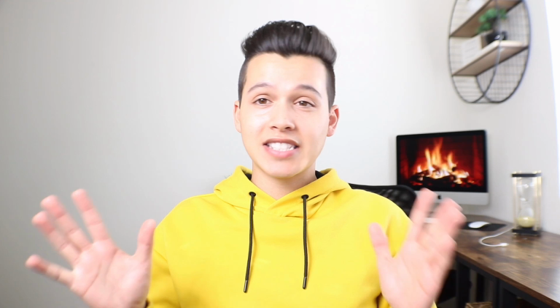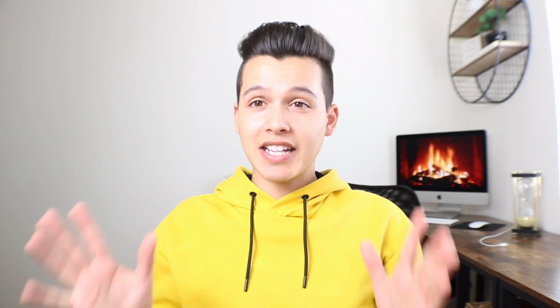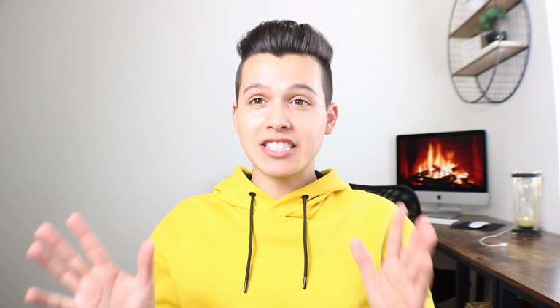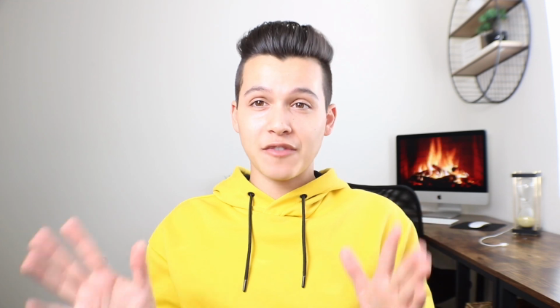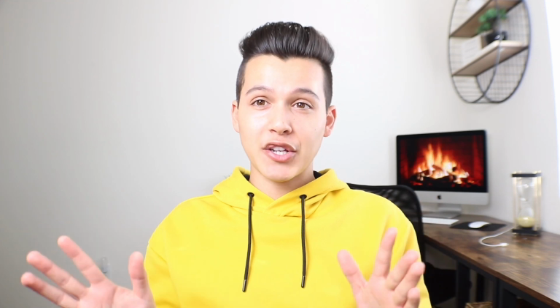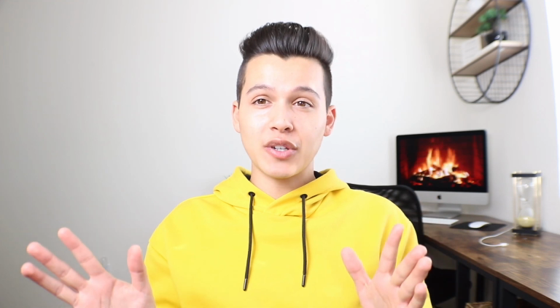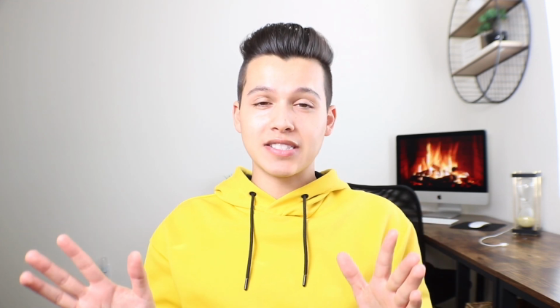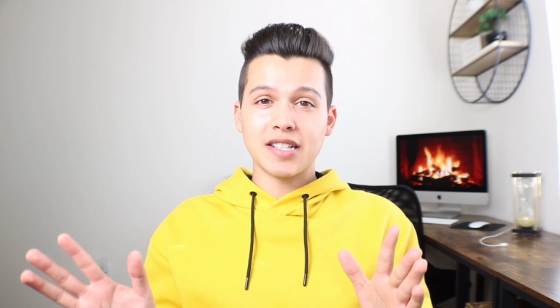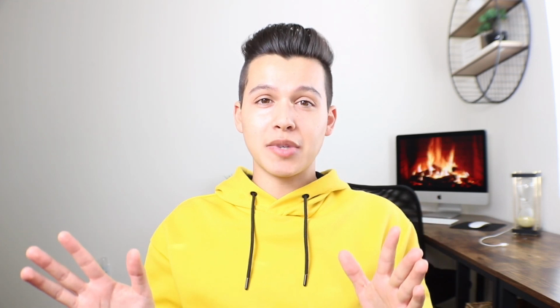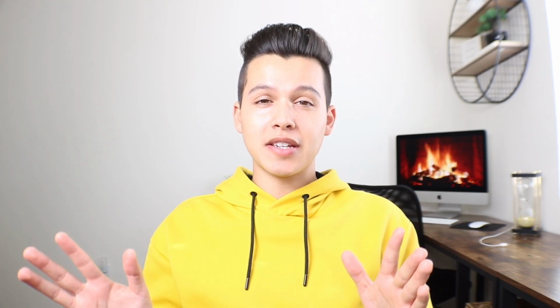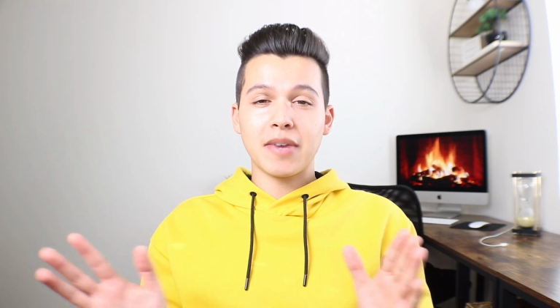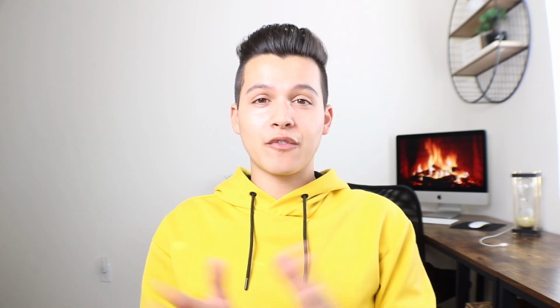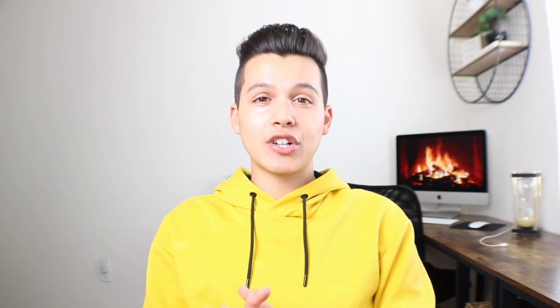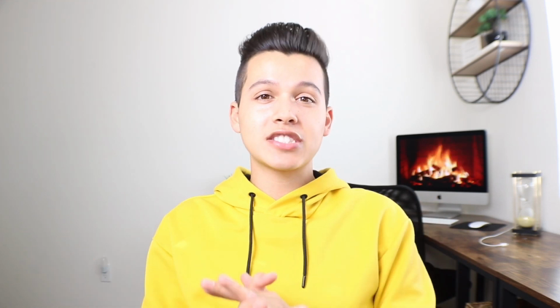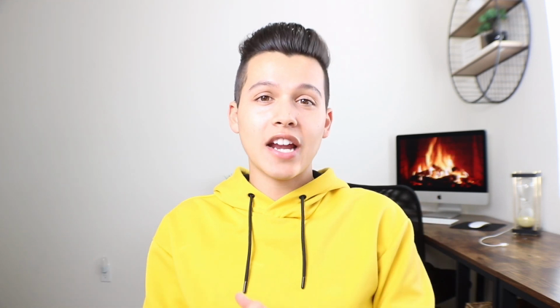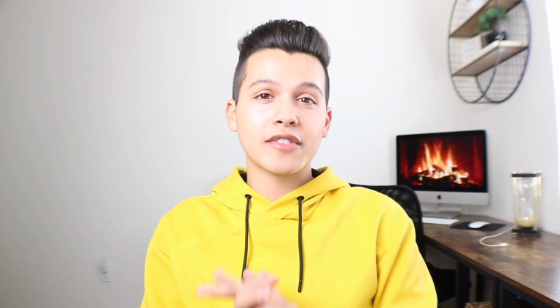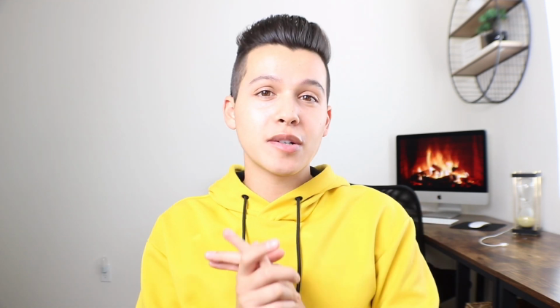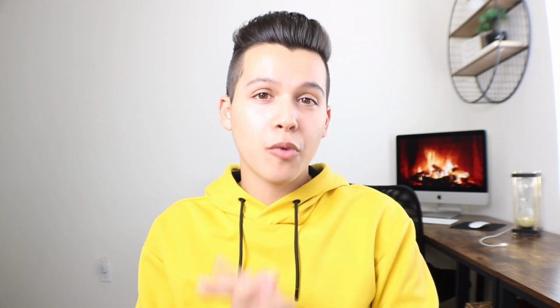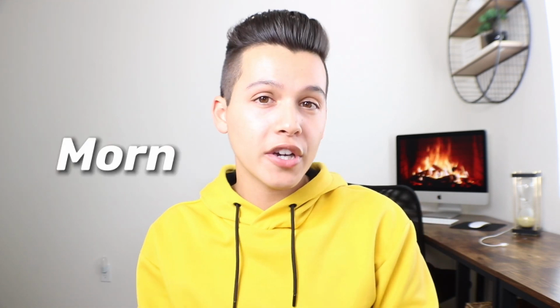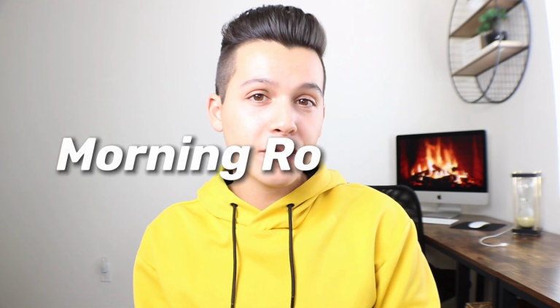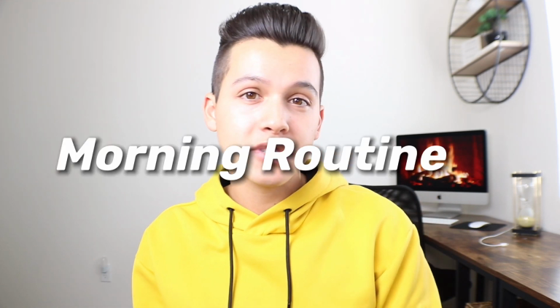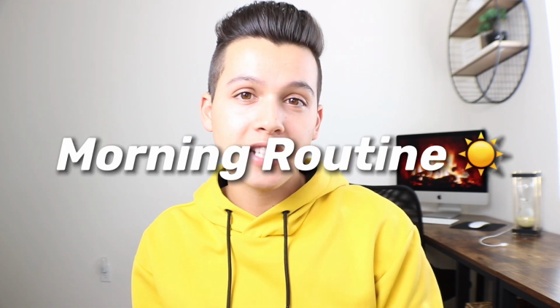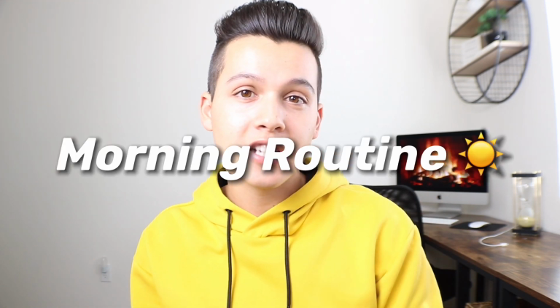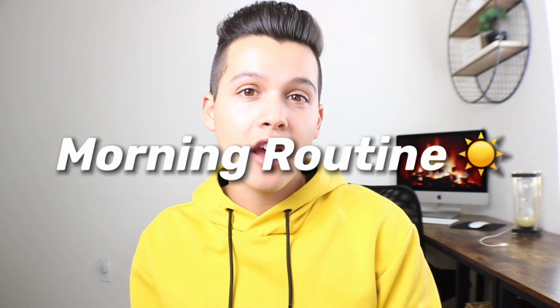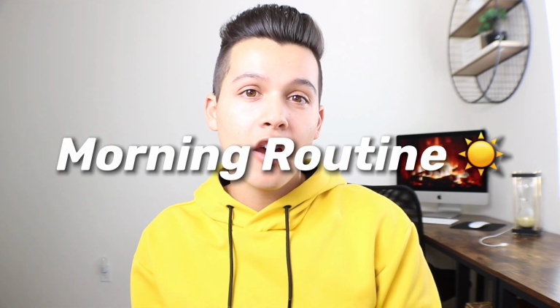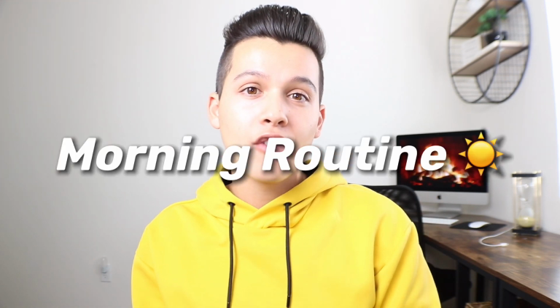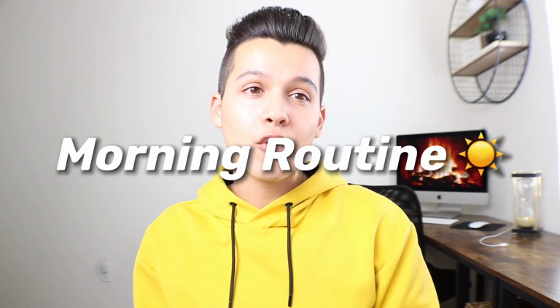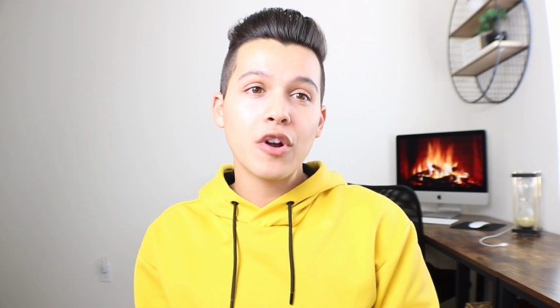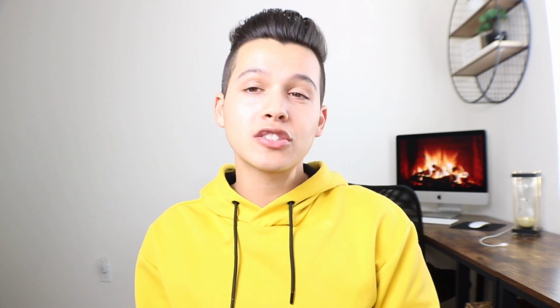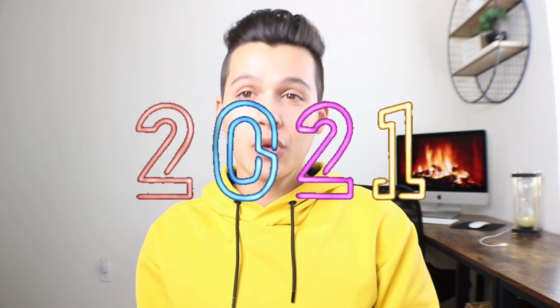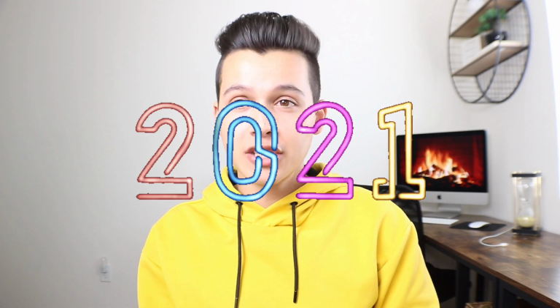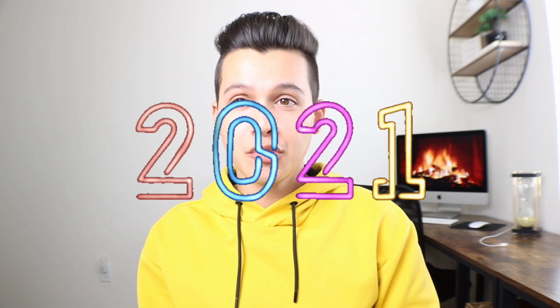Today's video is going to be my first ever morning routine for 2021.